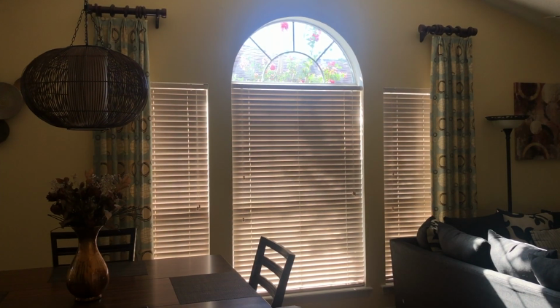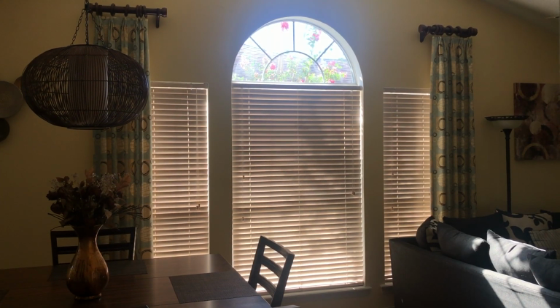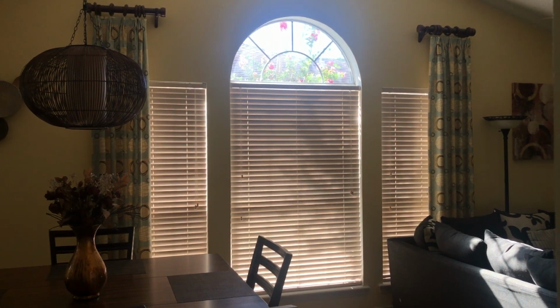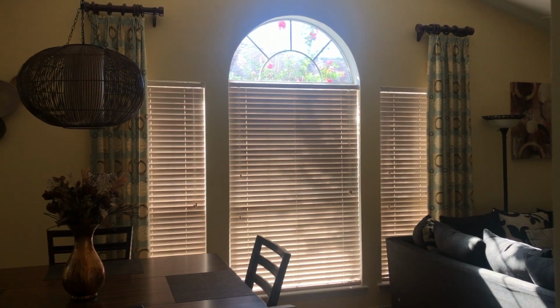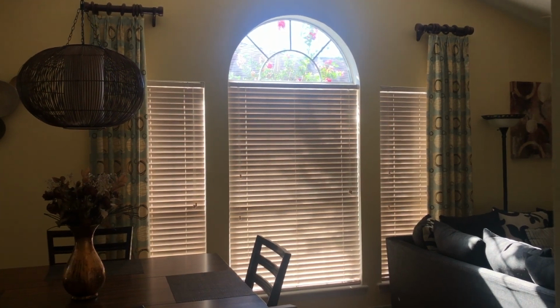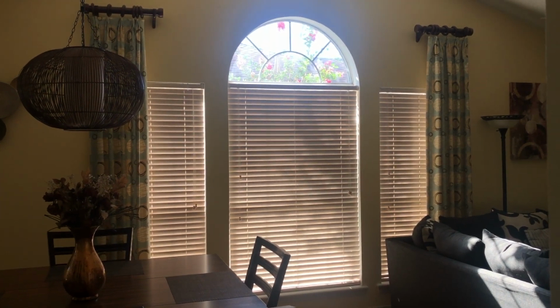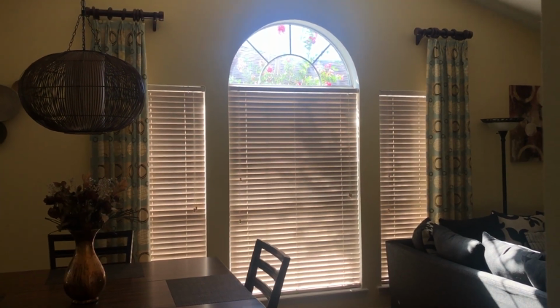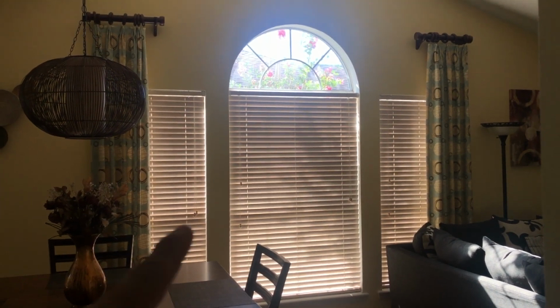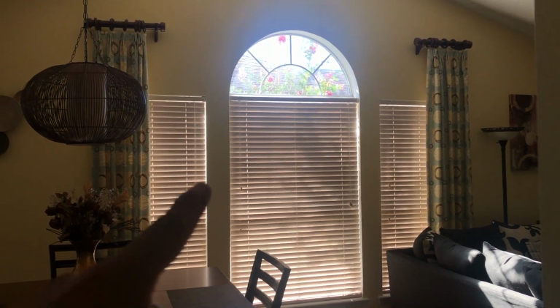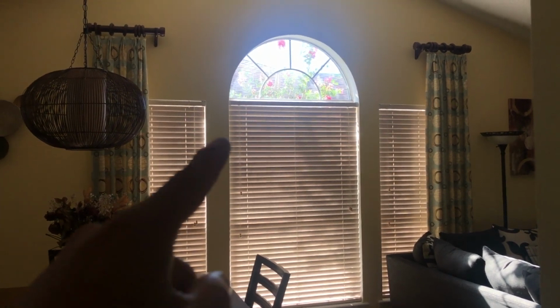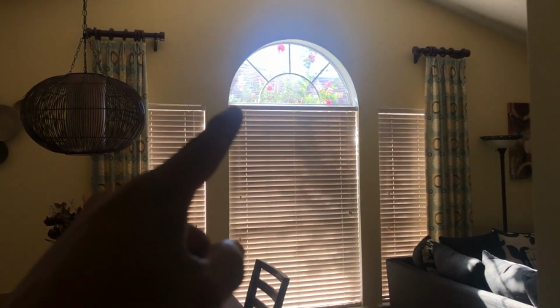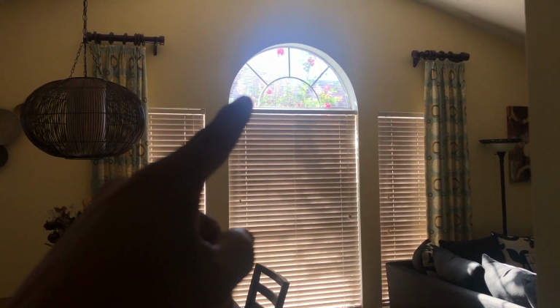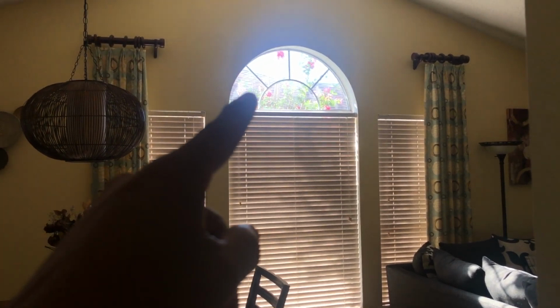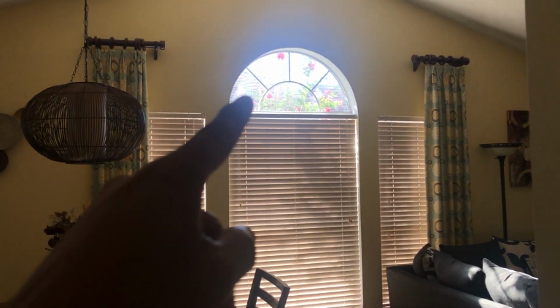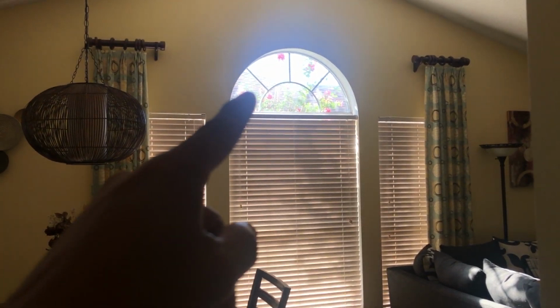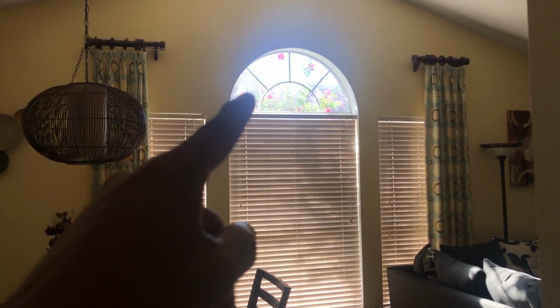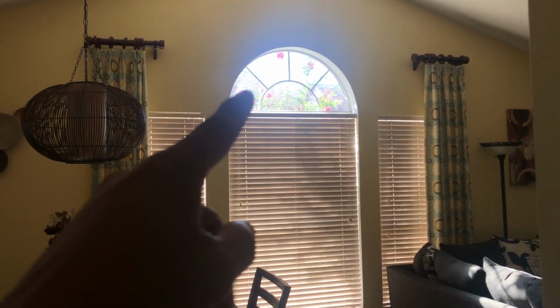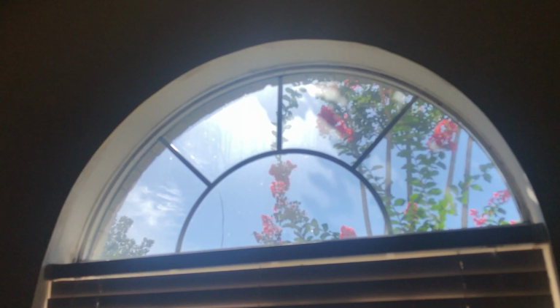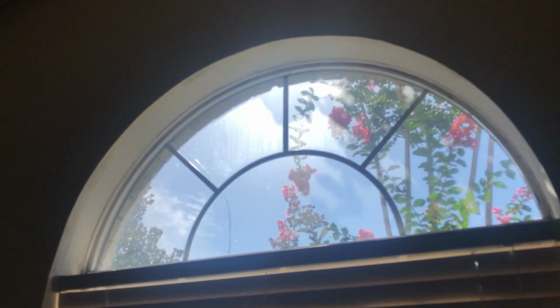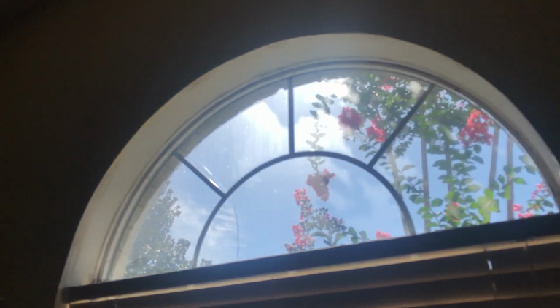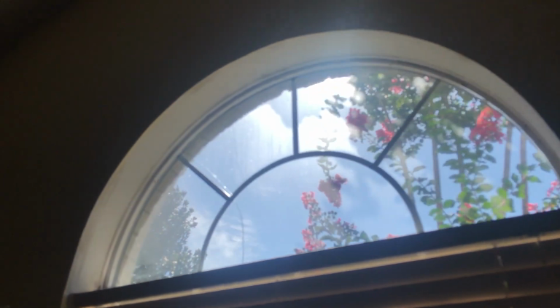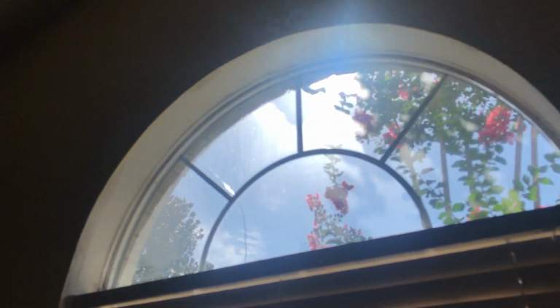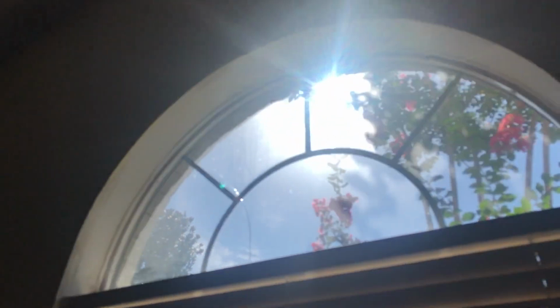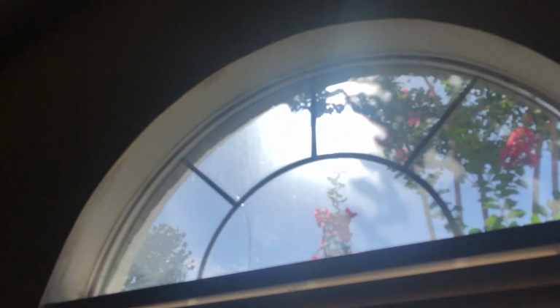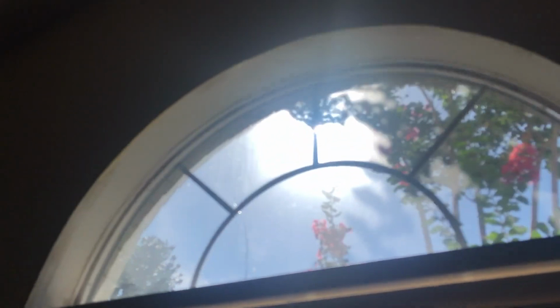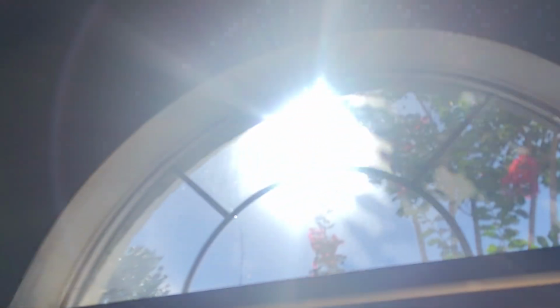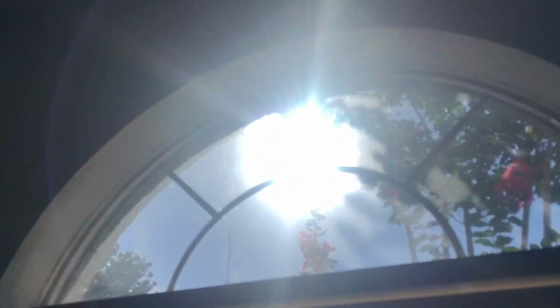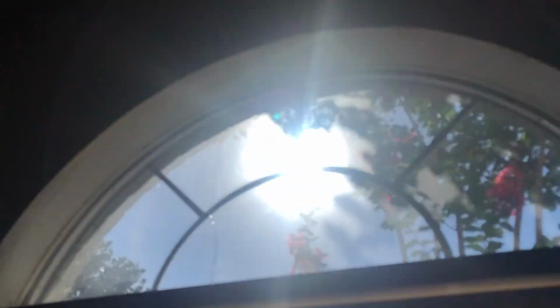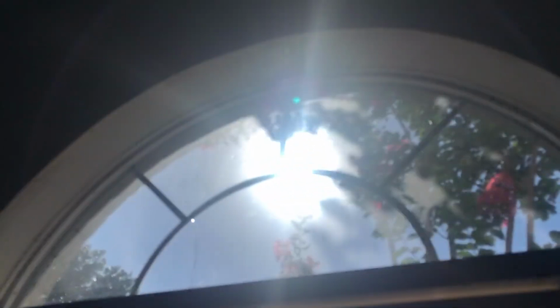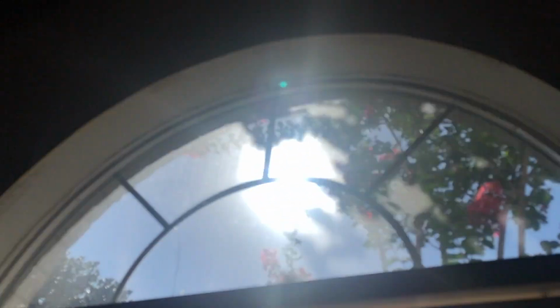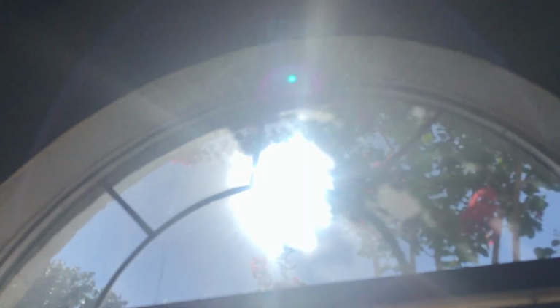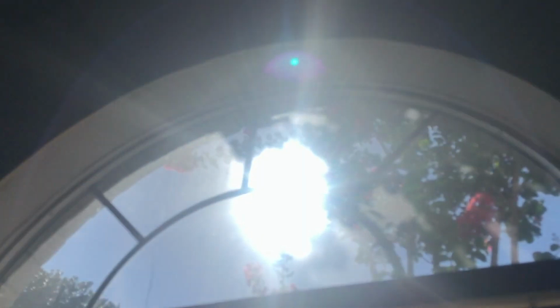Hi, what's up YouTube? In today's video I'm going to show you how you can get rid of all that sunlight that comes to that arc in the top of your window there.